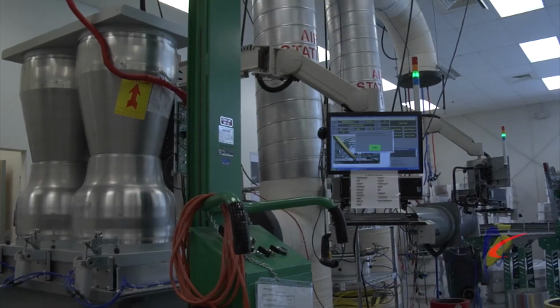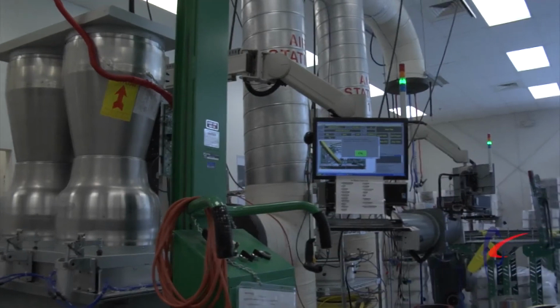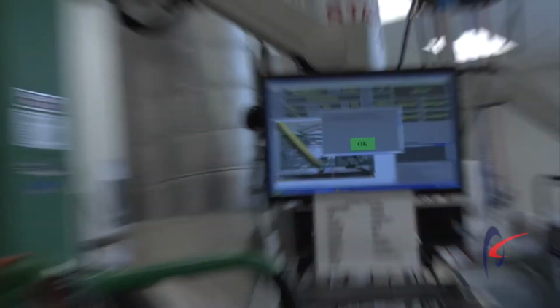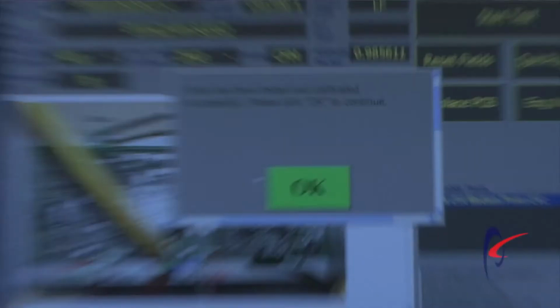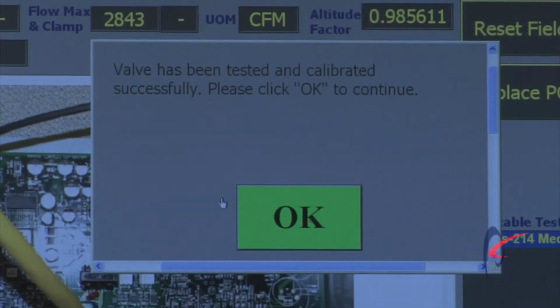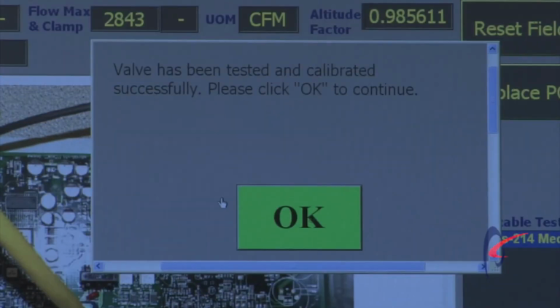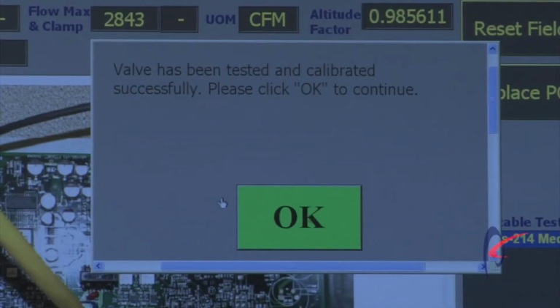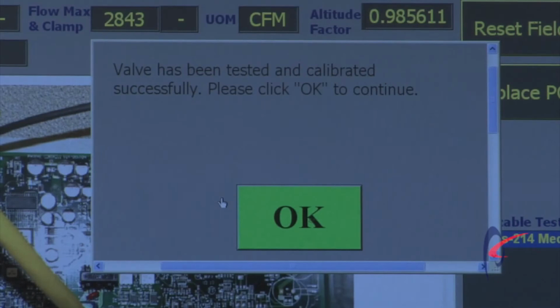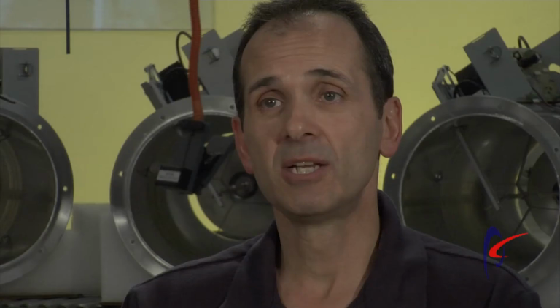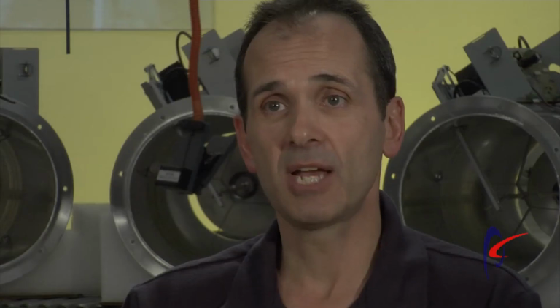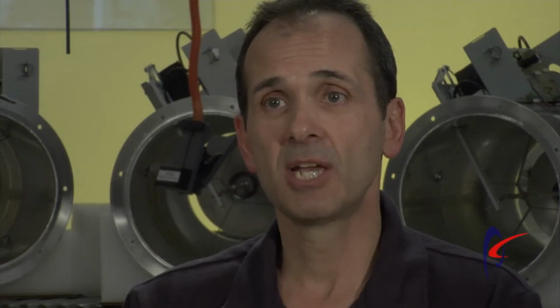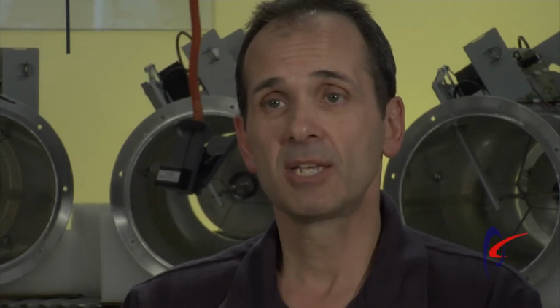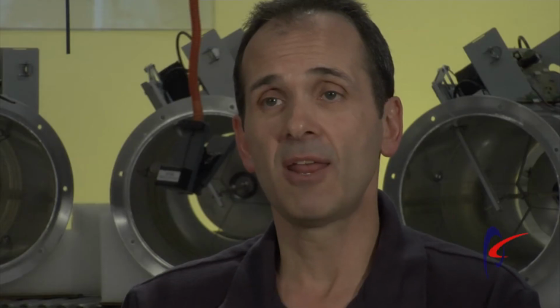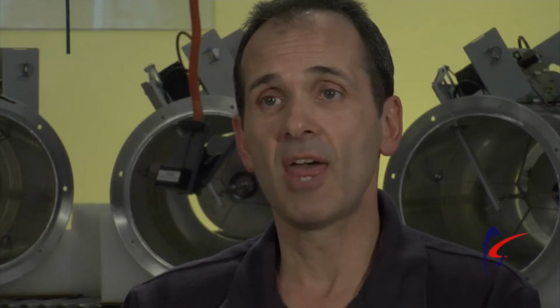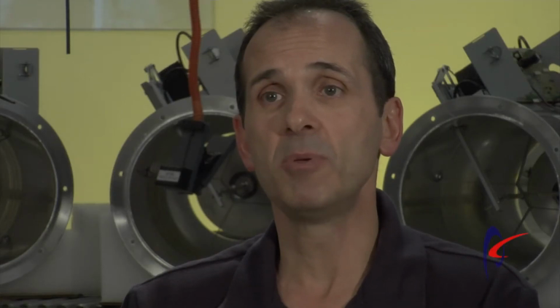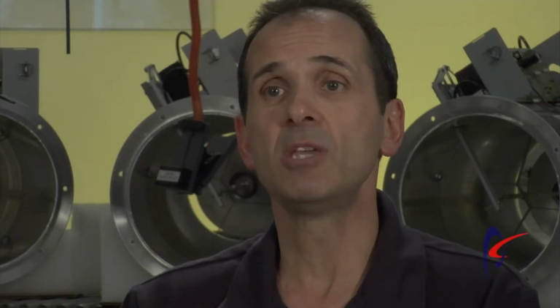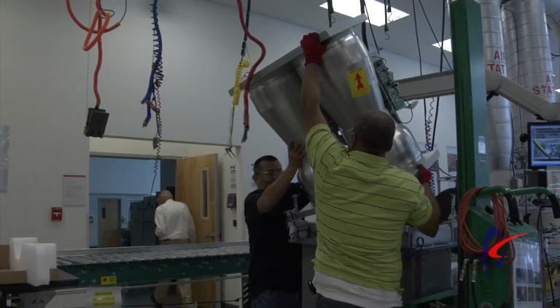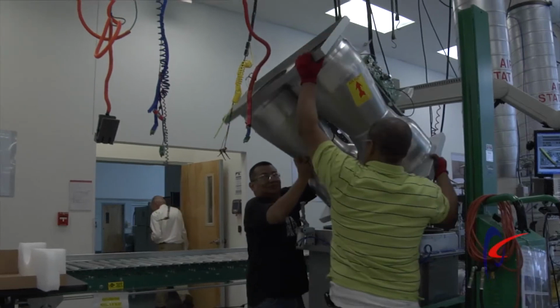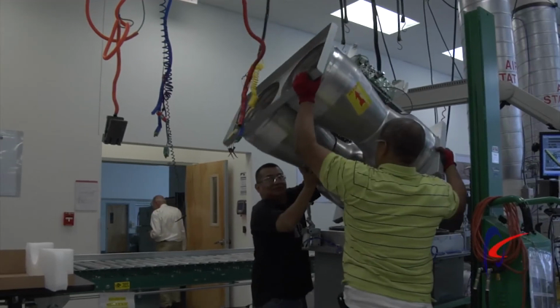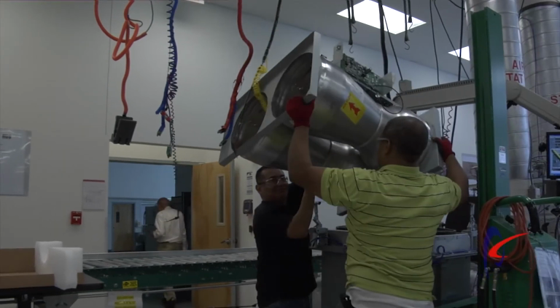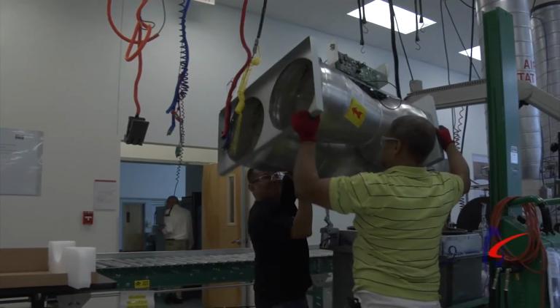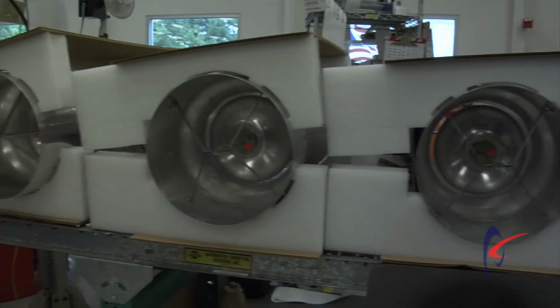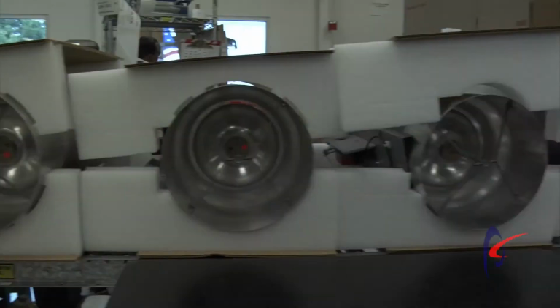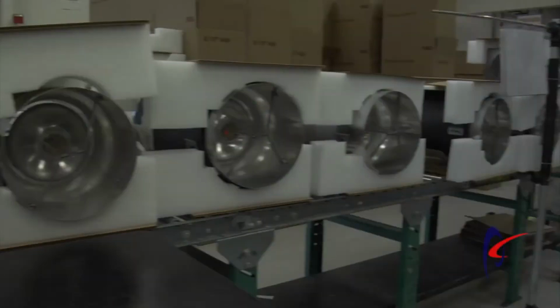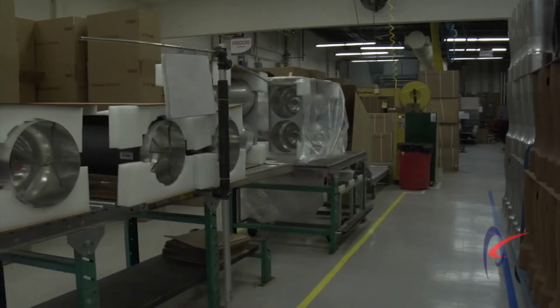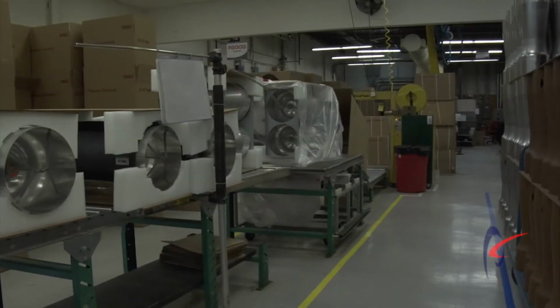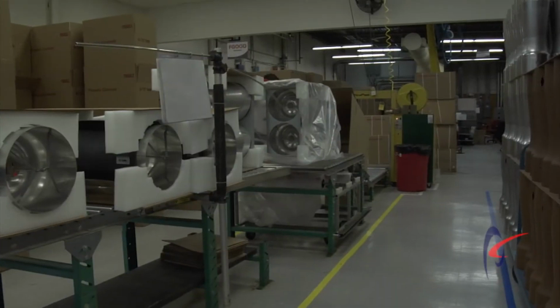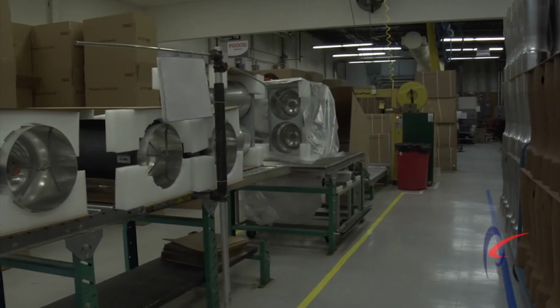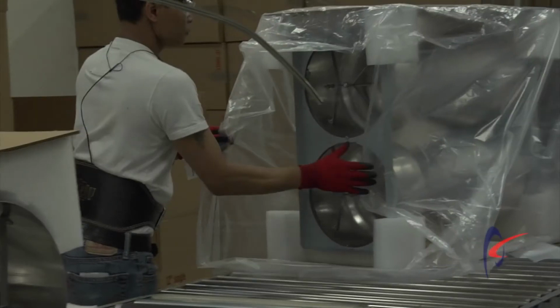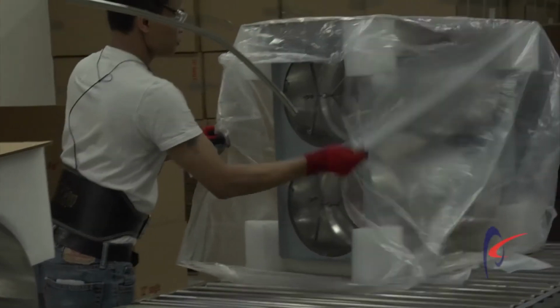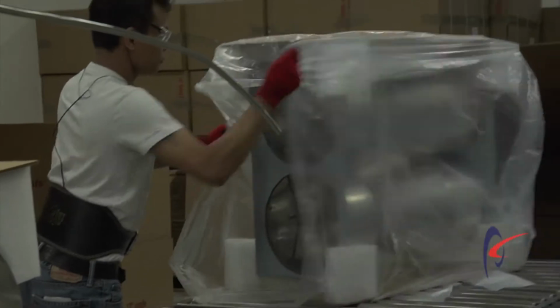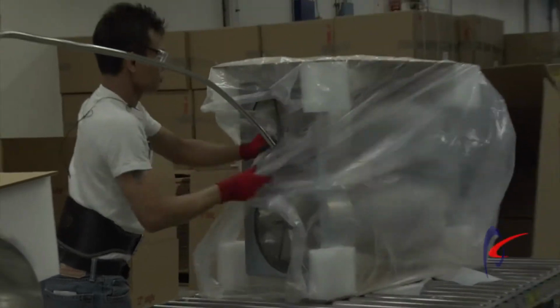Only if the valve passes that test can it then be taken off the air station and put into the final assembly area and shipped.